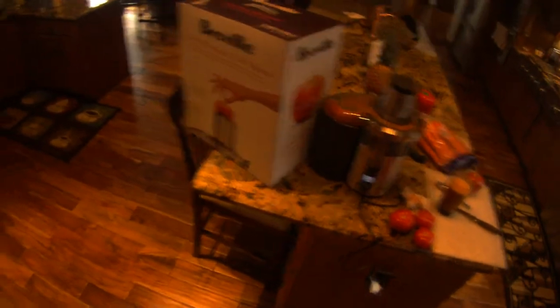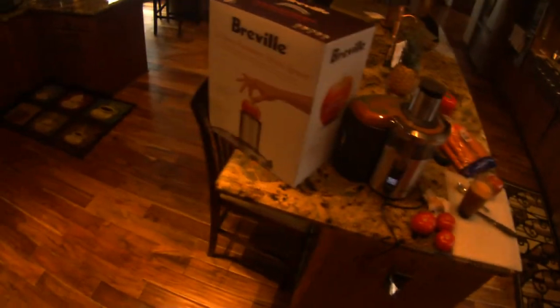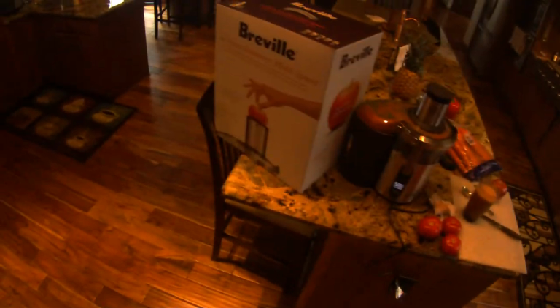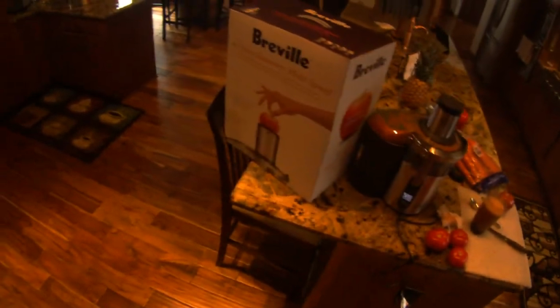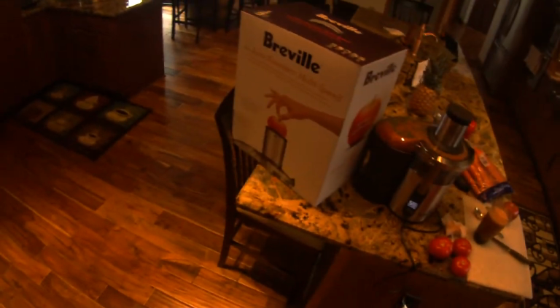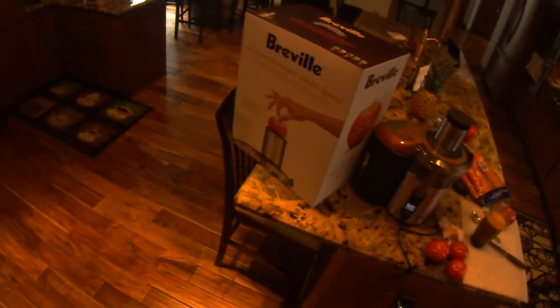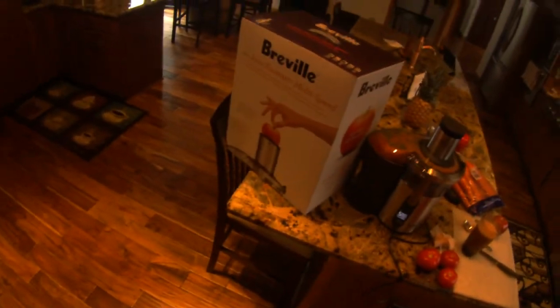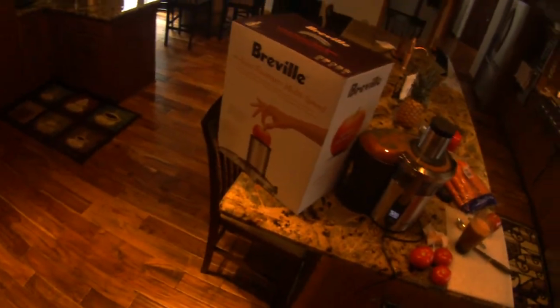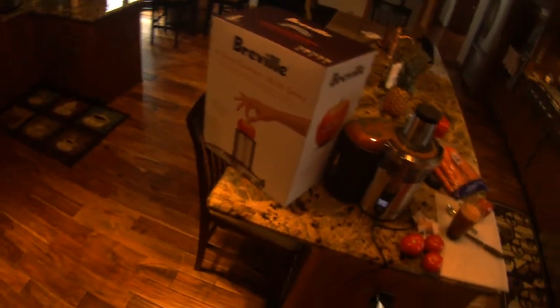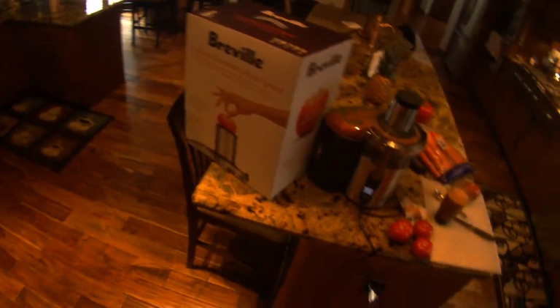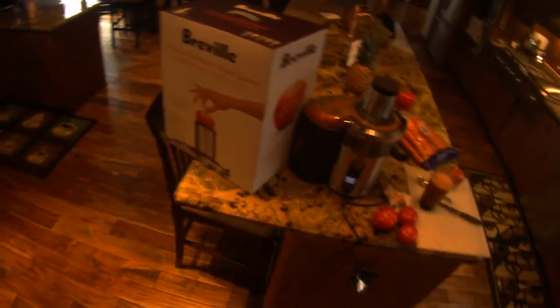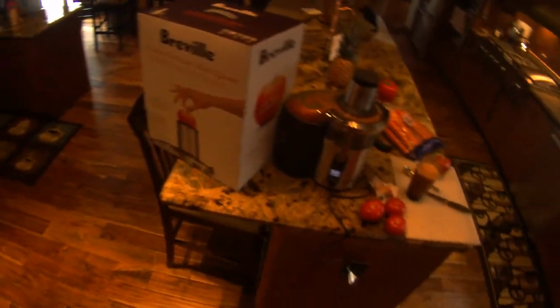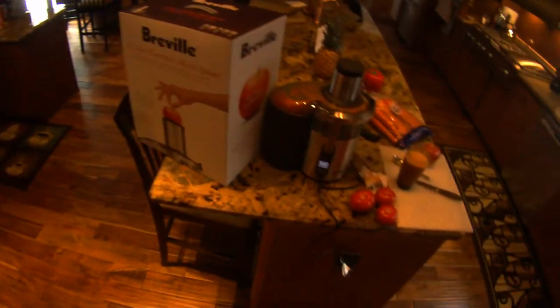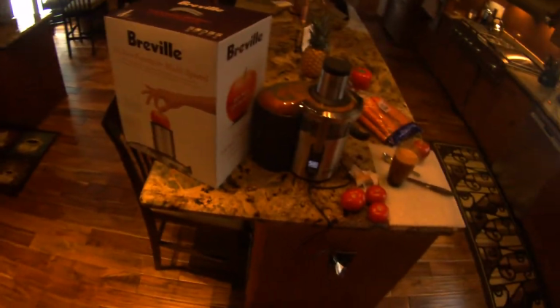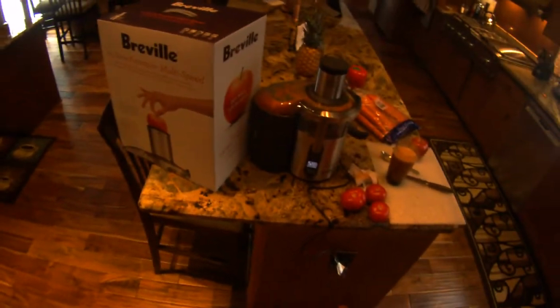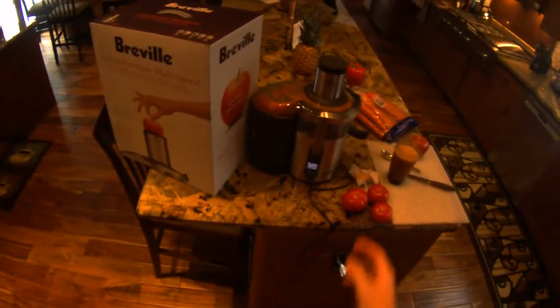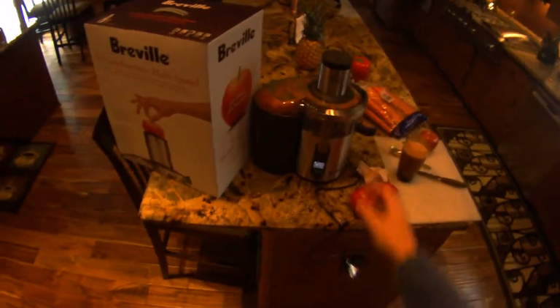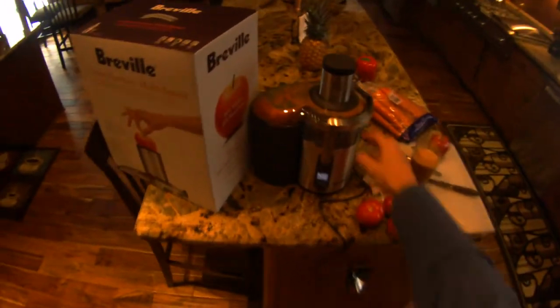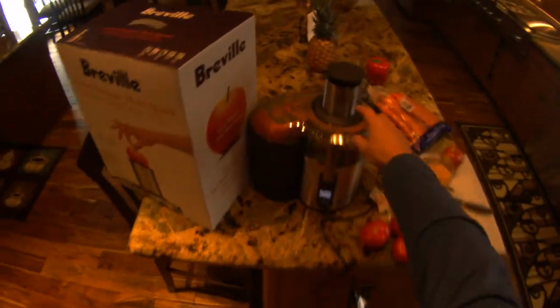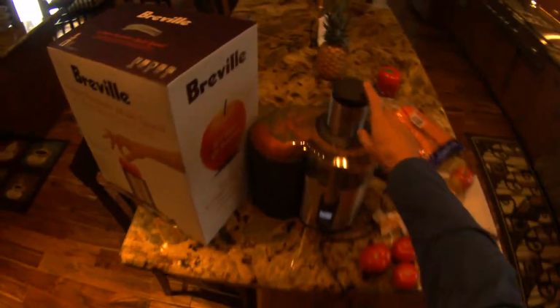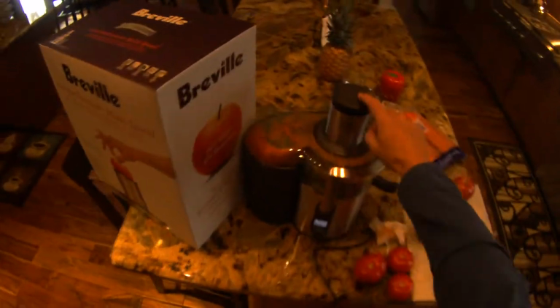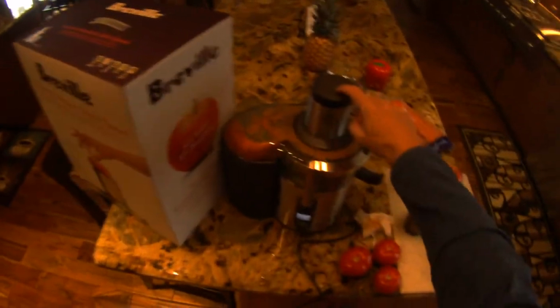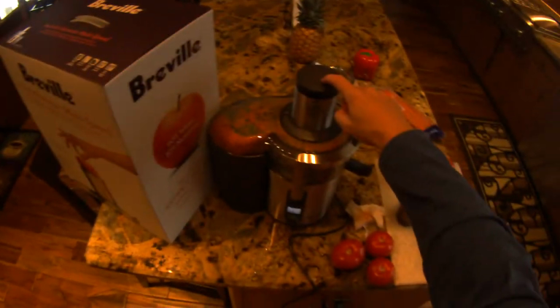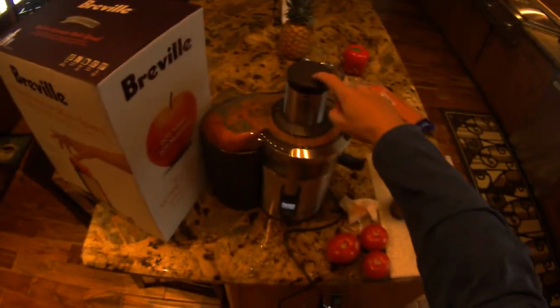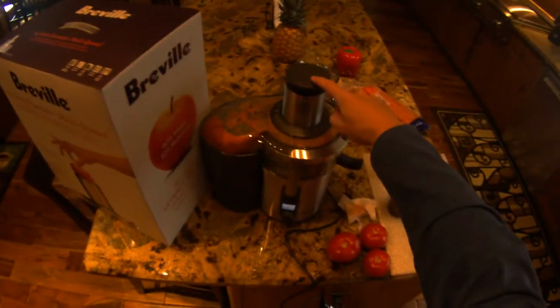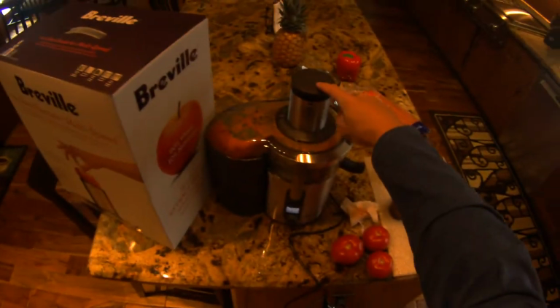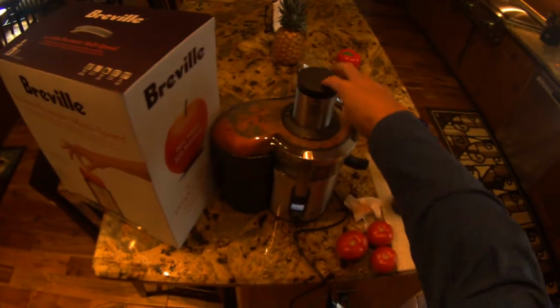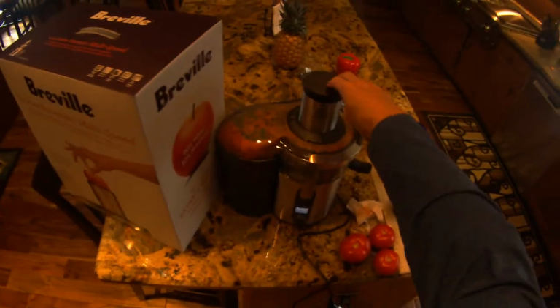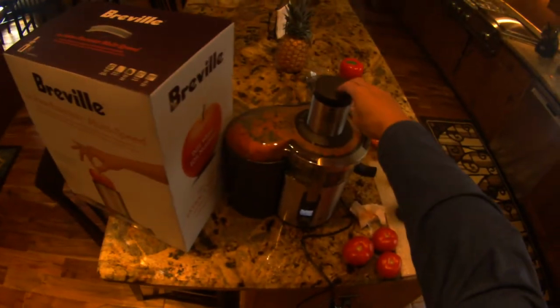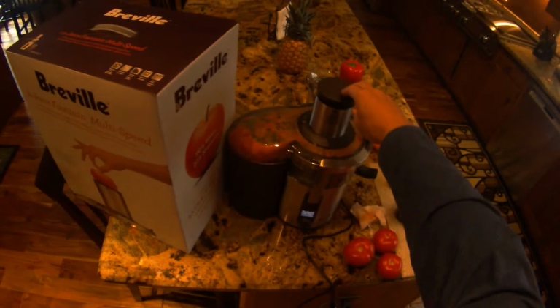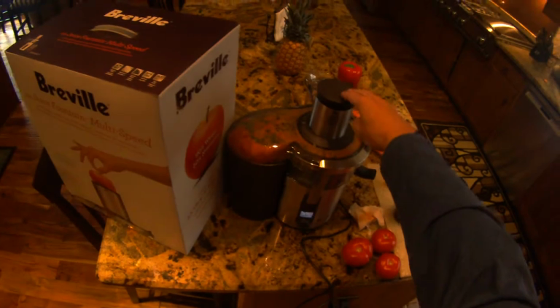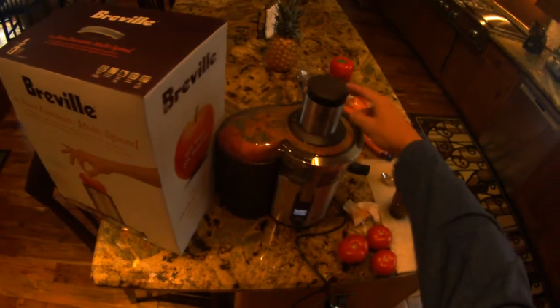Overall, Breville is a very high quality company — this is mainly stainless steel here.